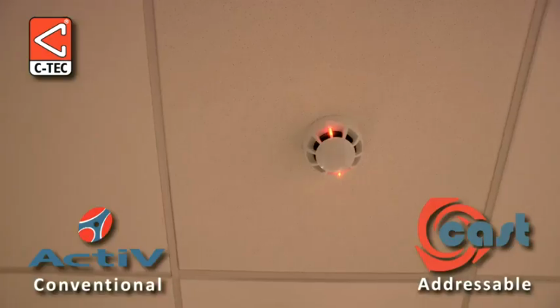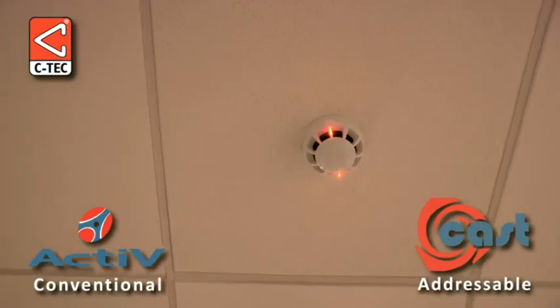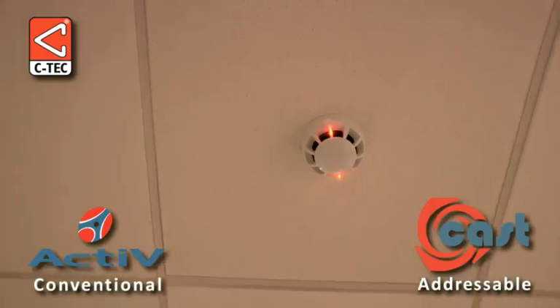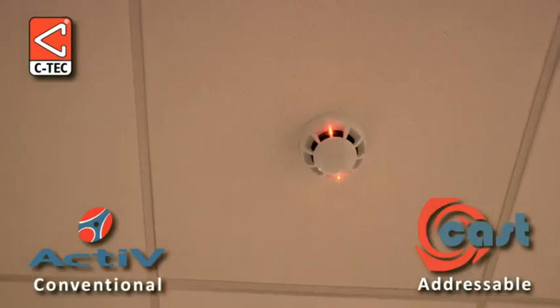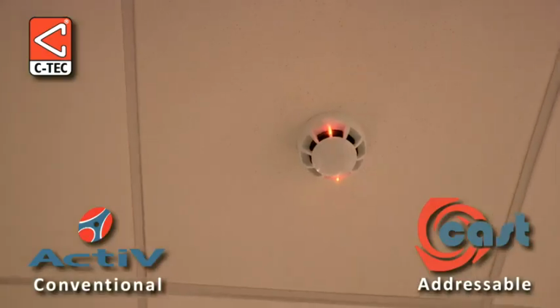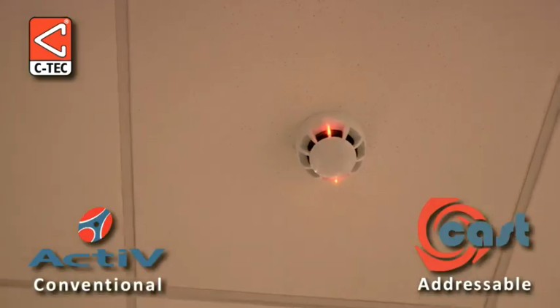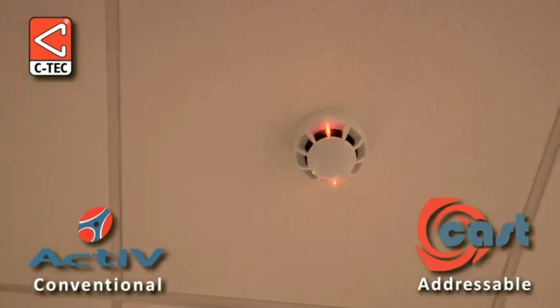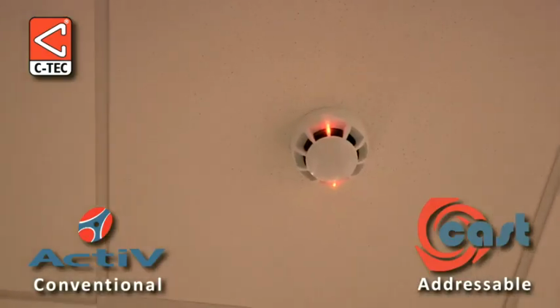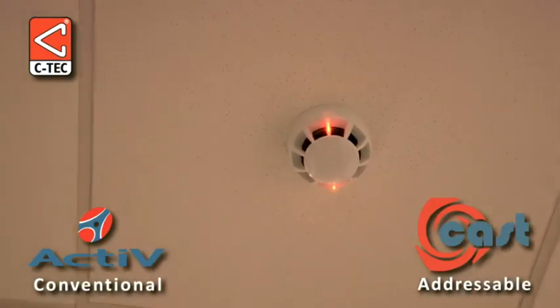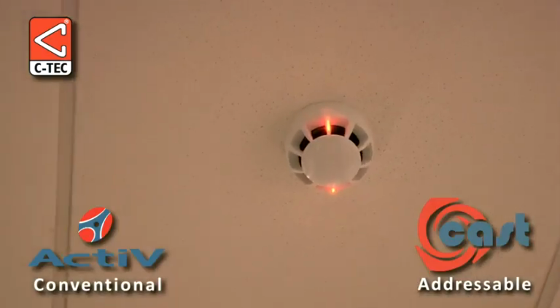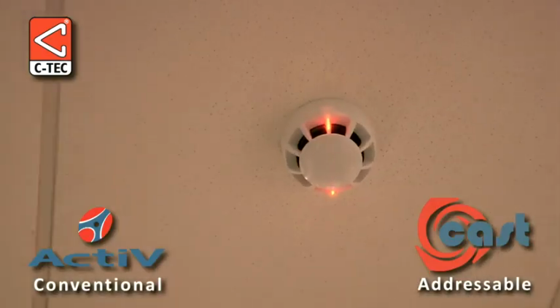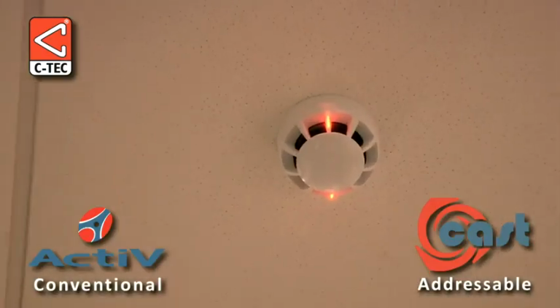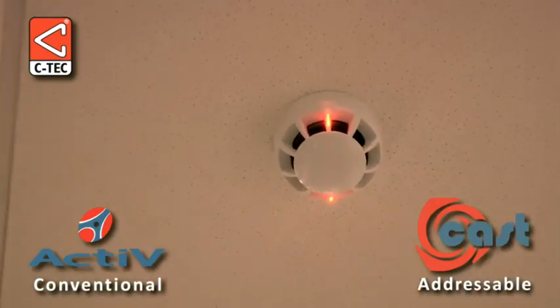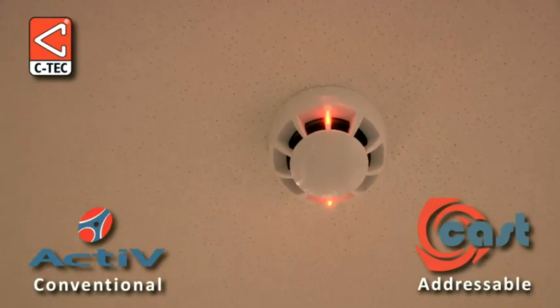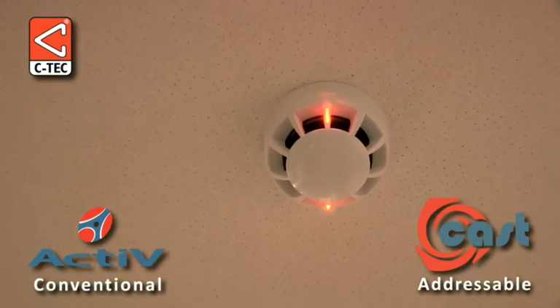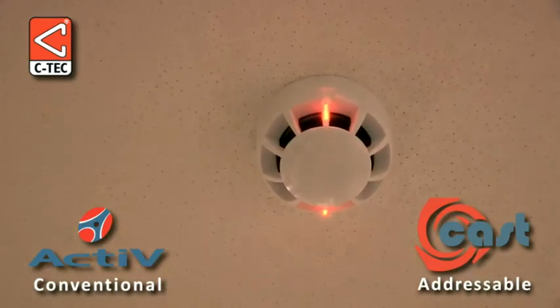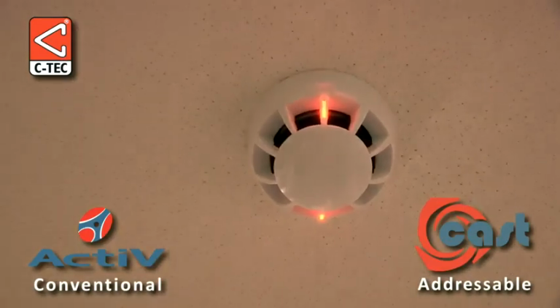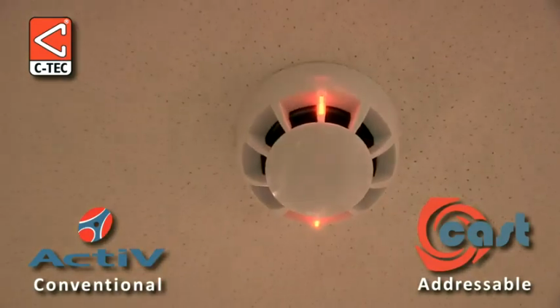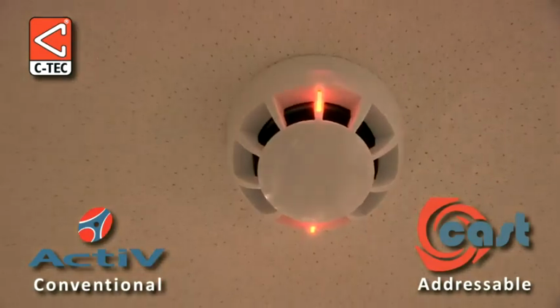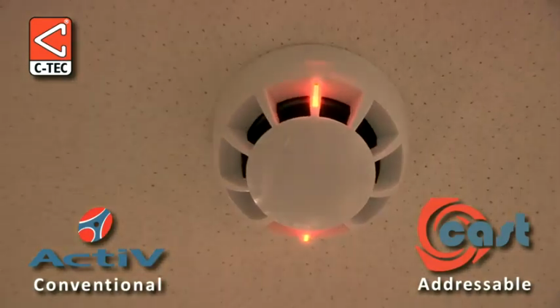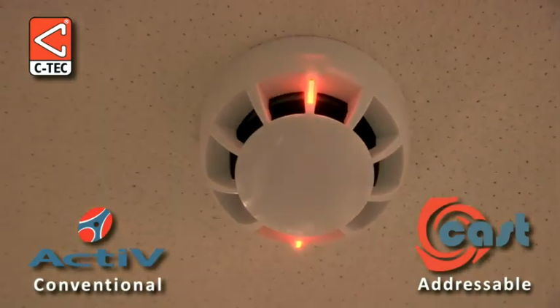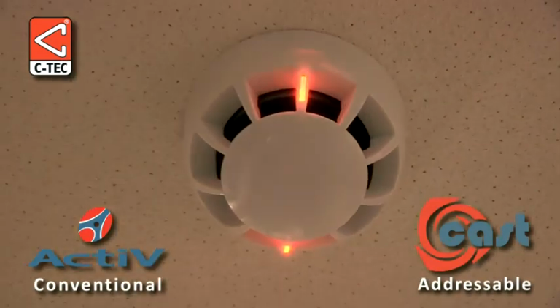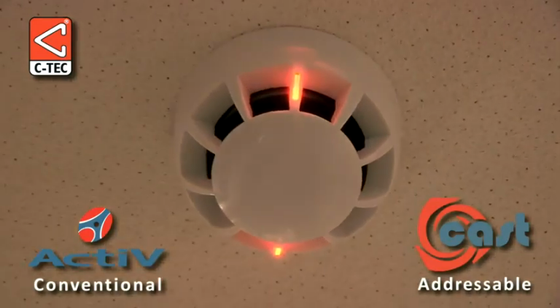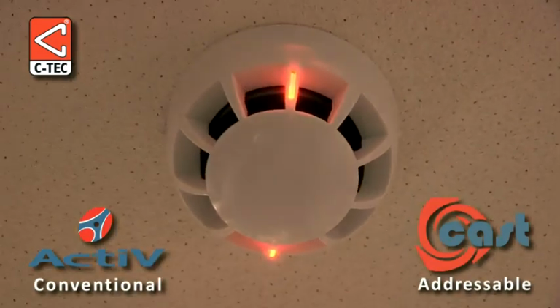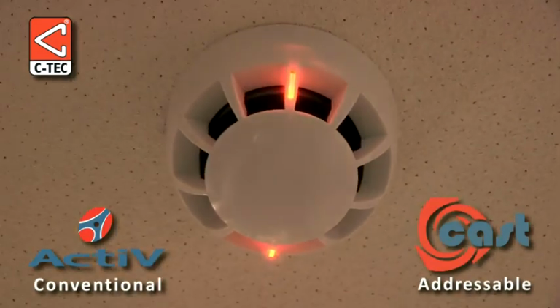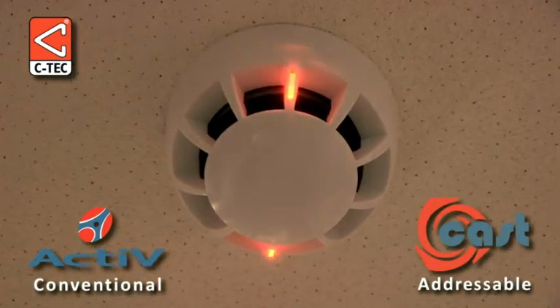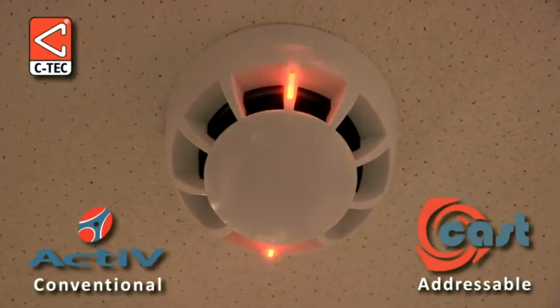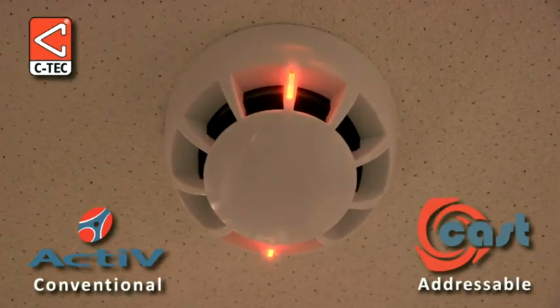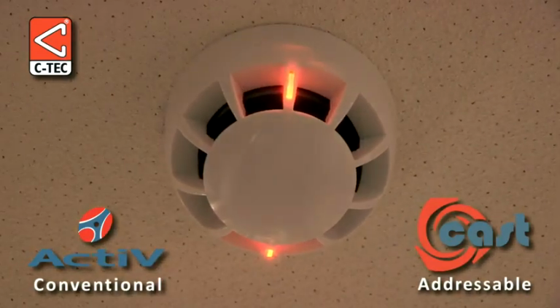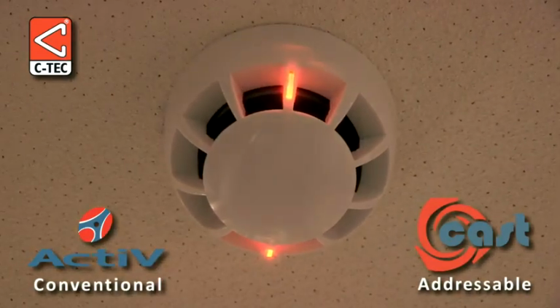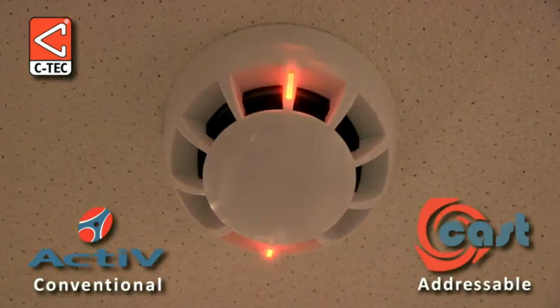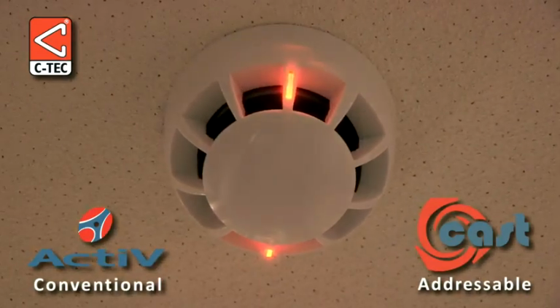And there you have it — the head base locking mechanism on CTEK's active and cast fire detectors.